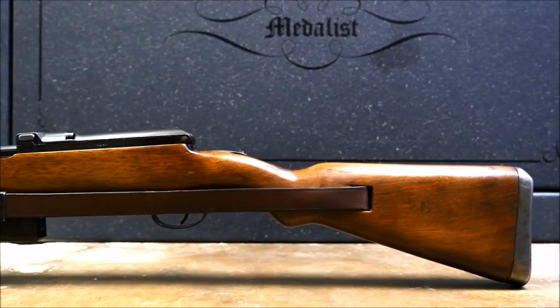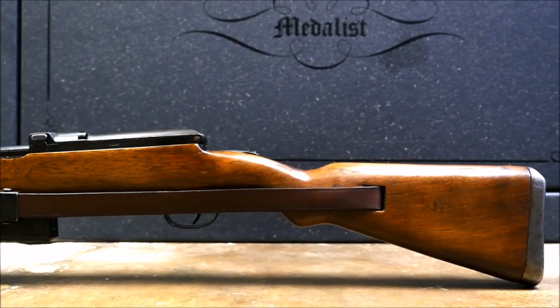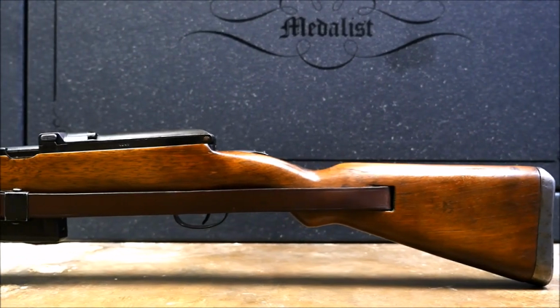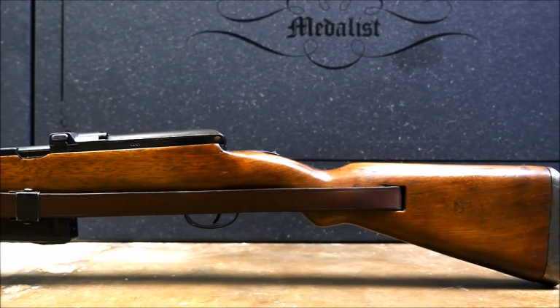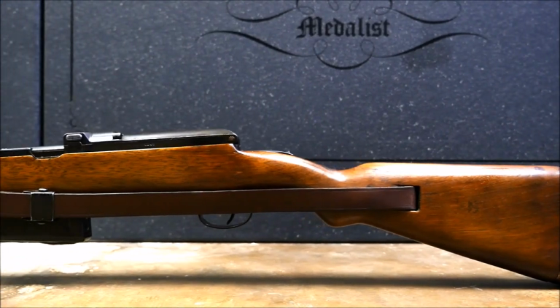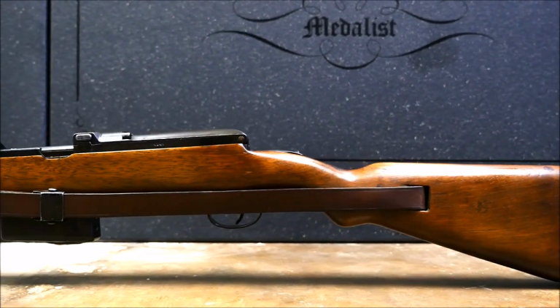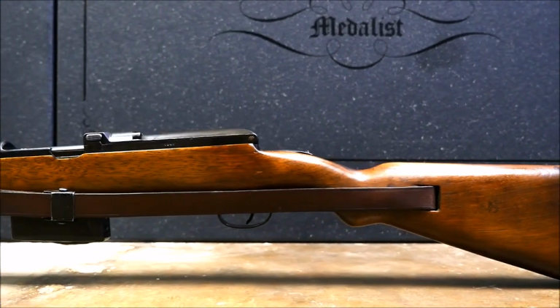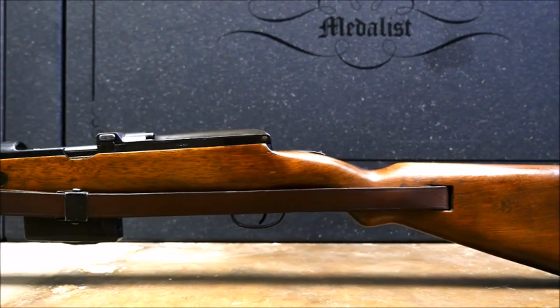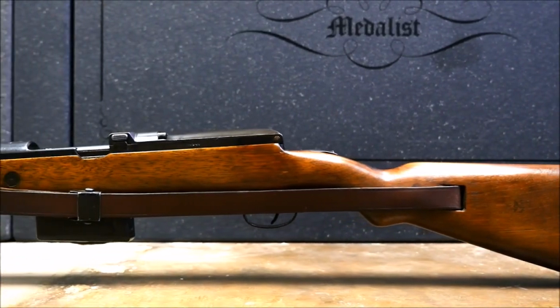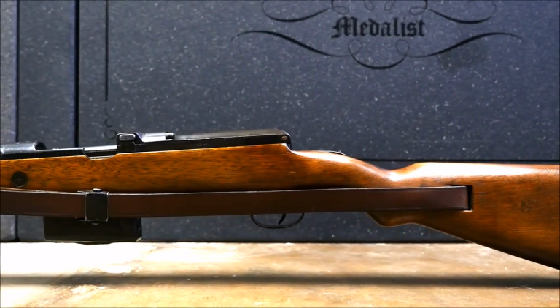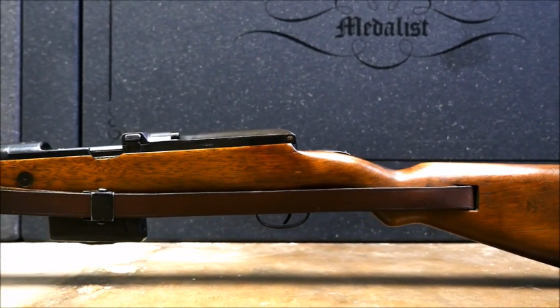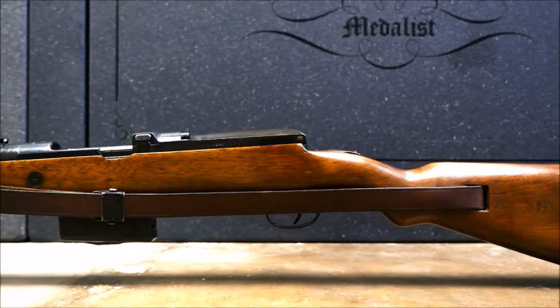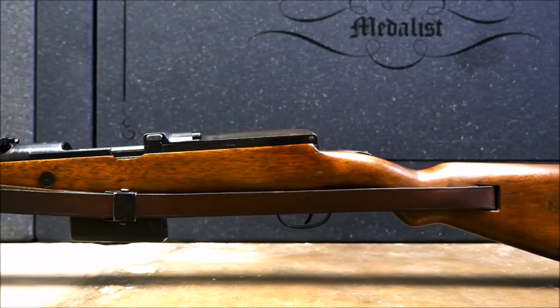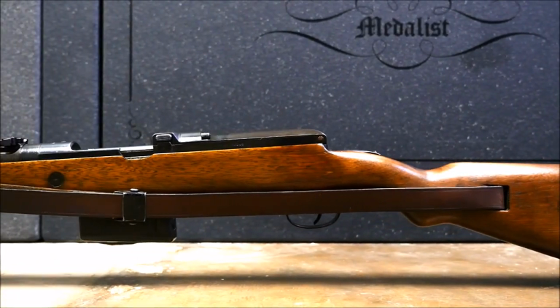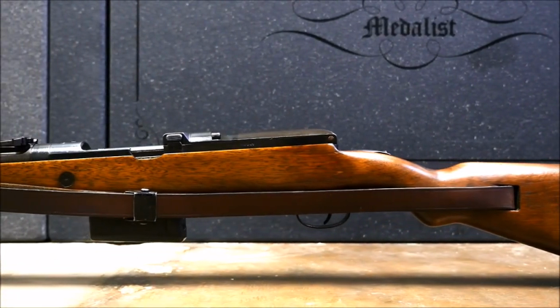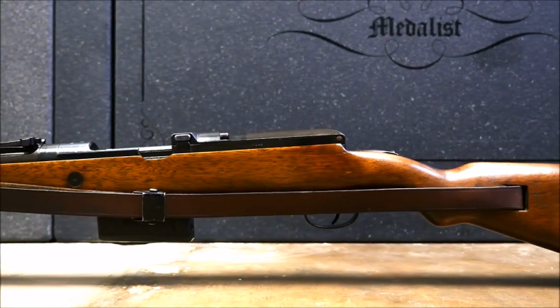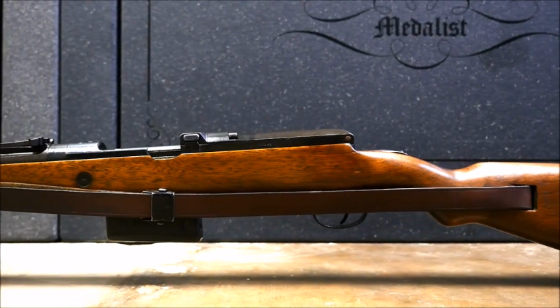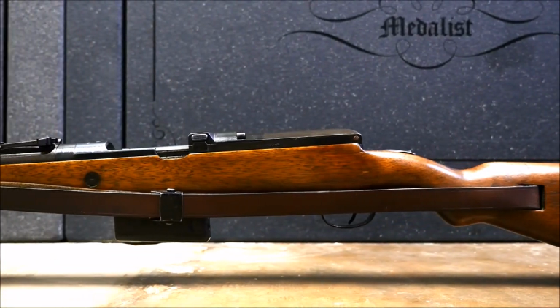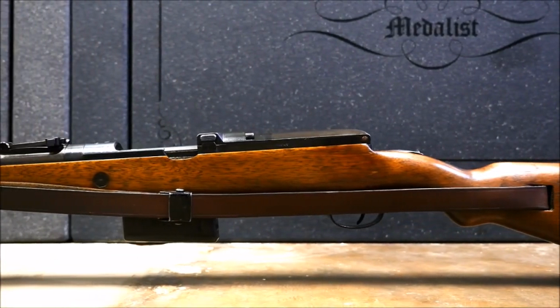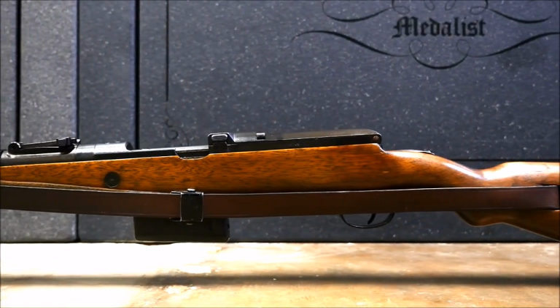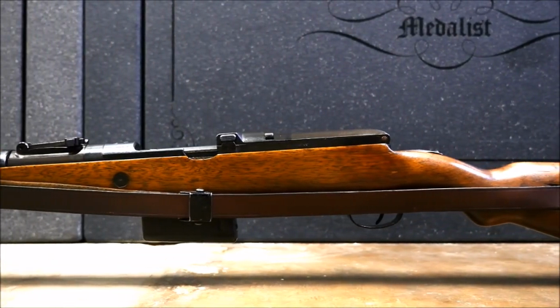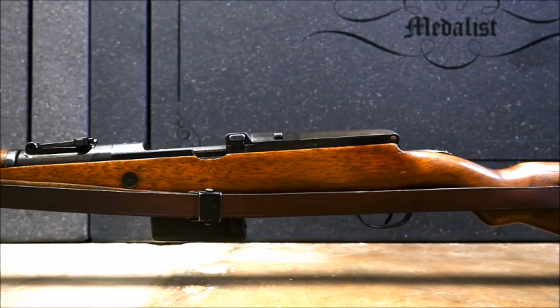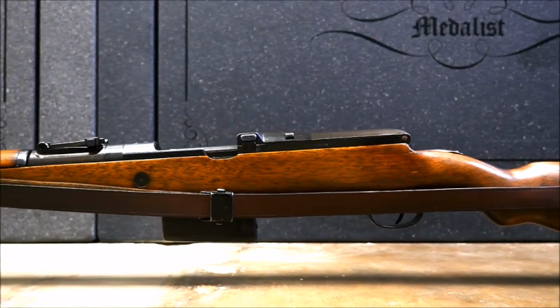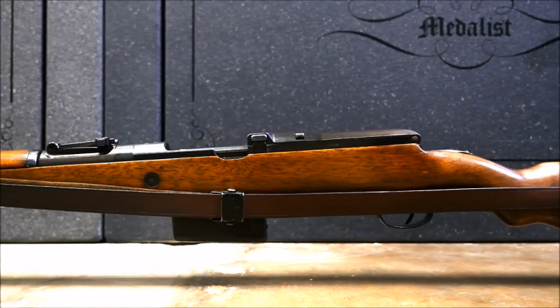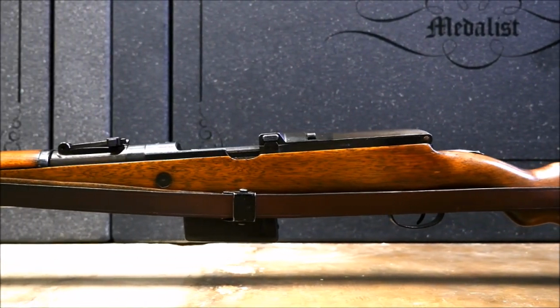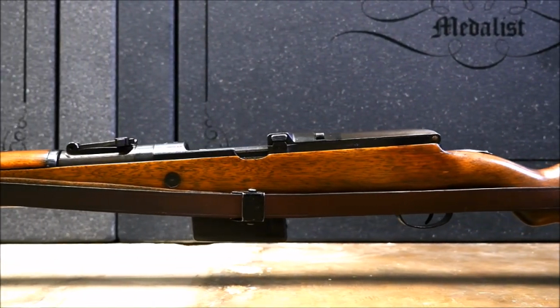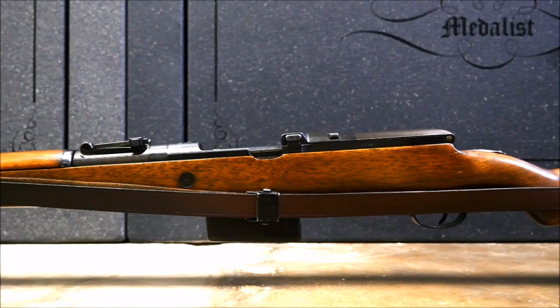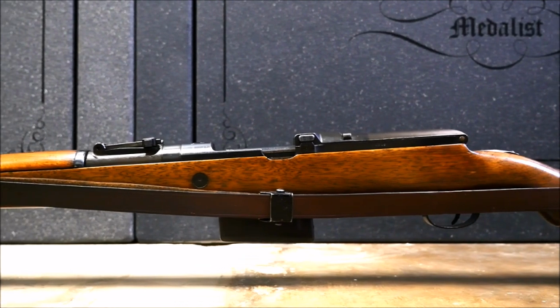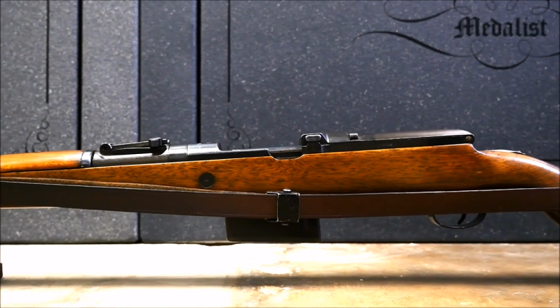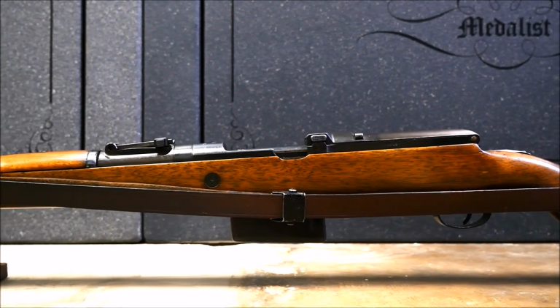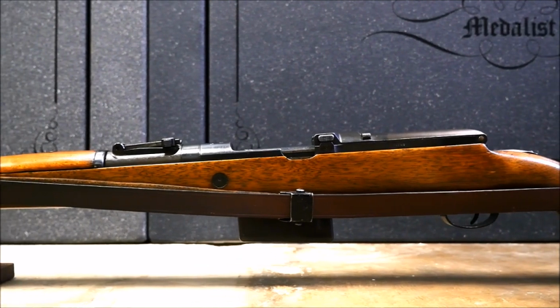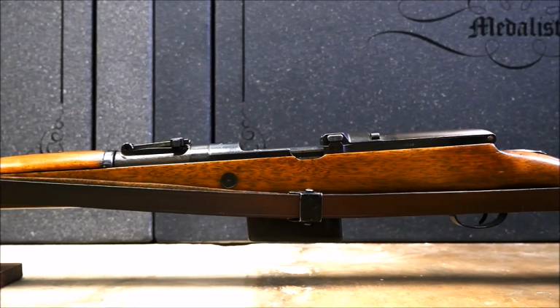Hey guys, this is Alex C. with TFPTV and the topic of today's video is going to be five overly complicated guns.